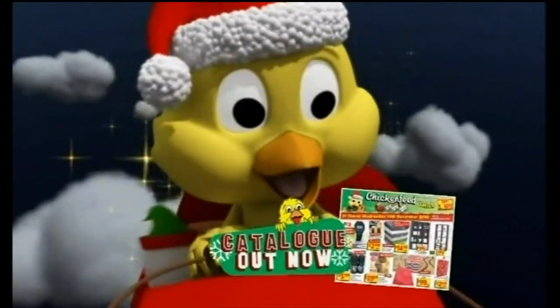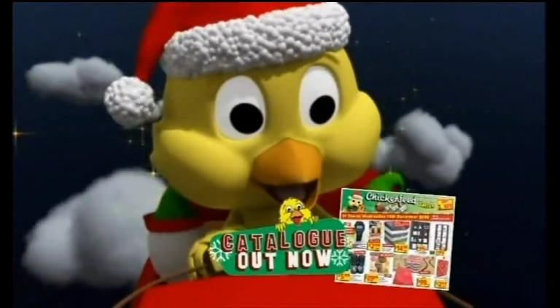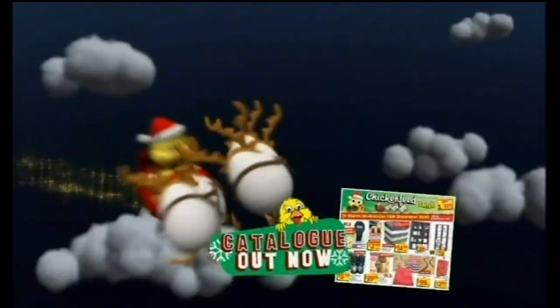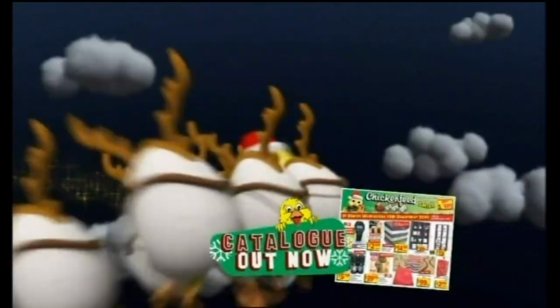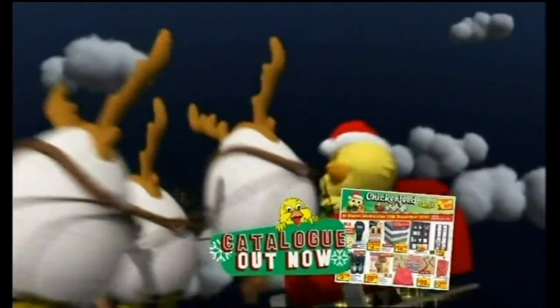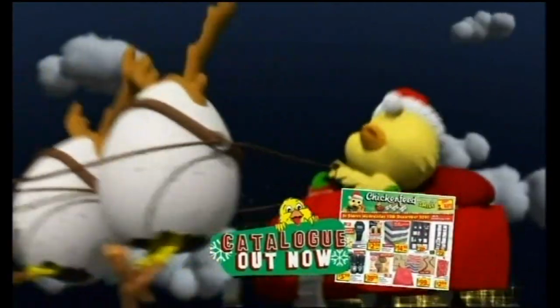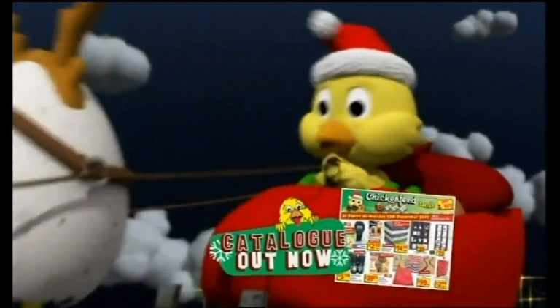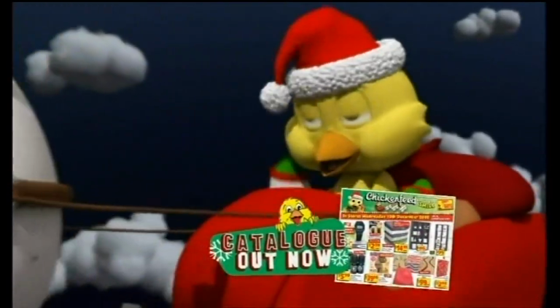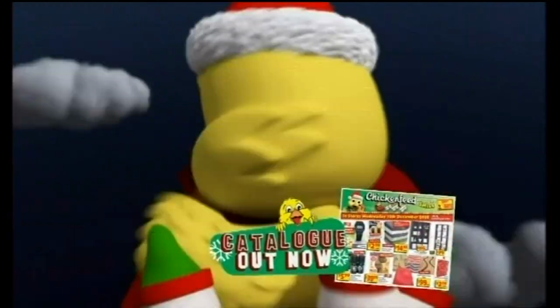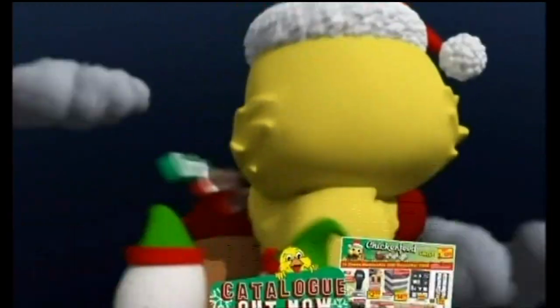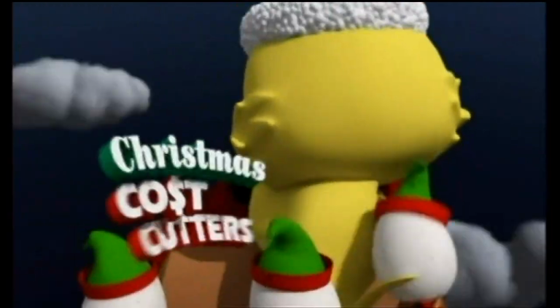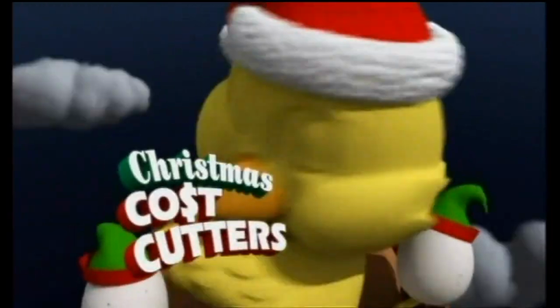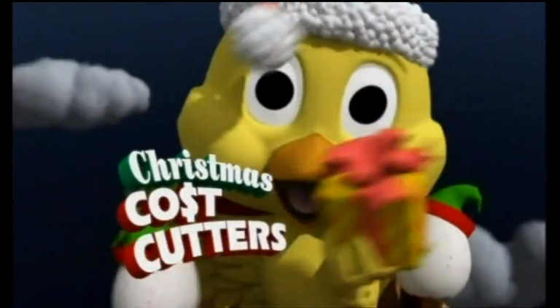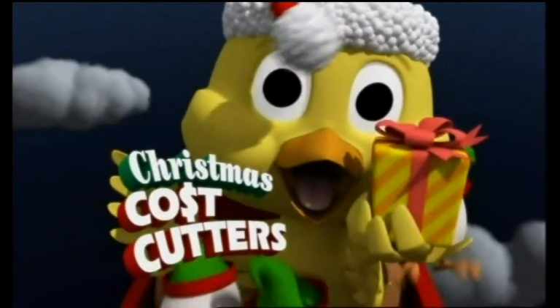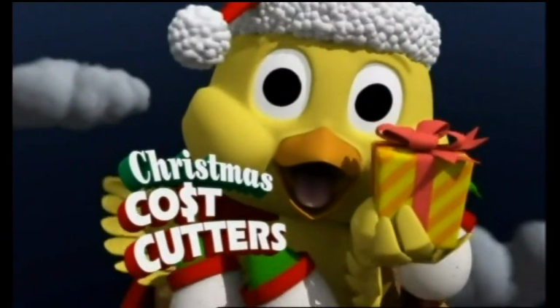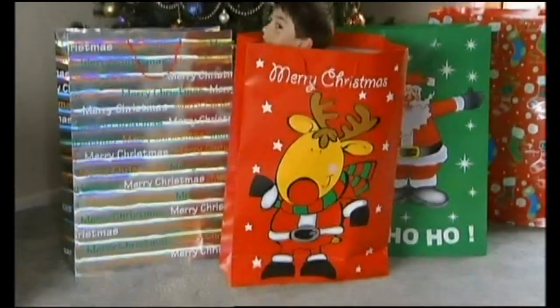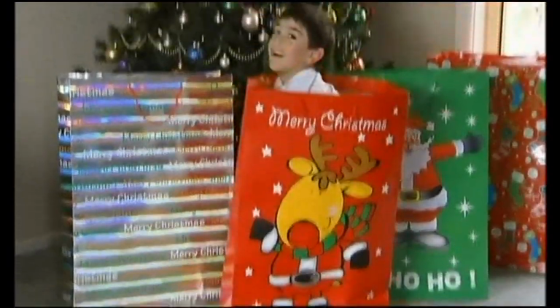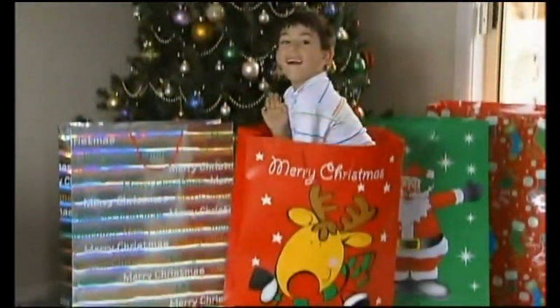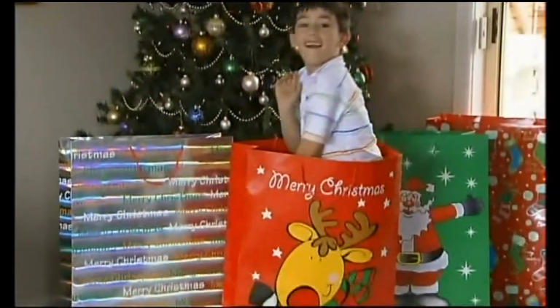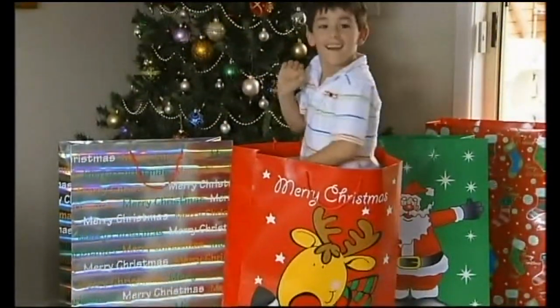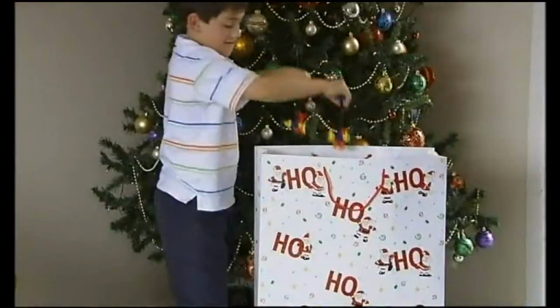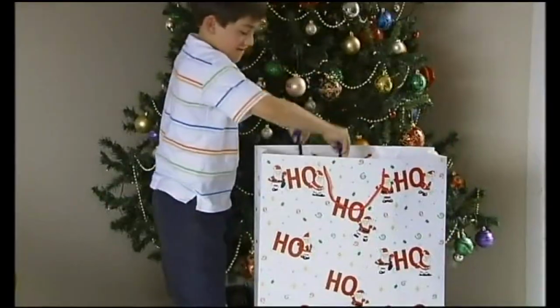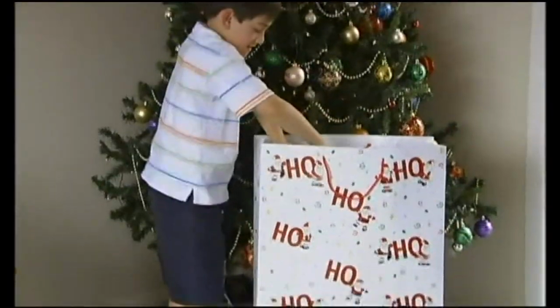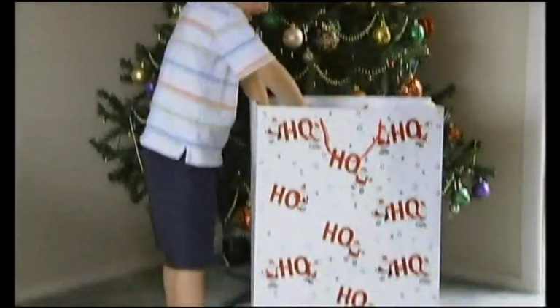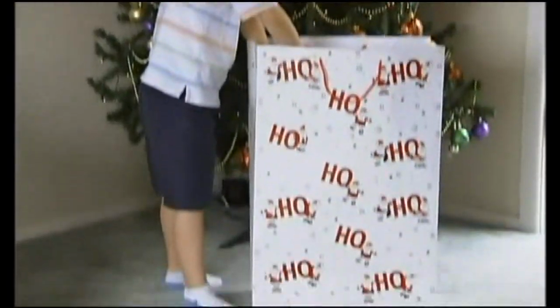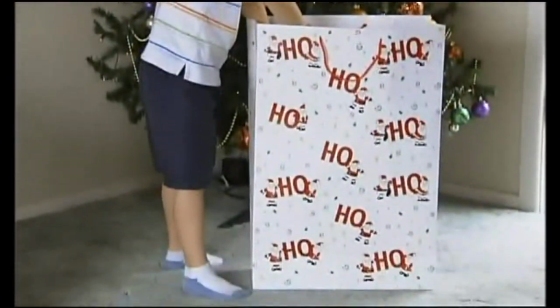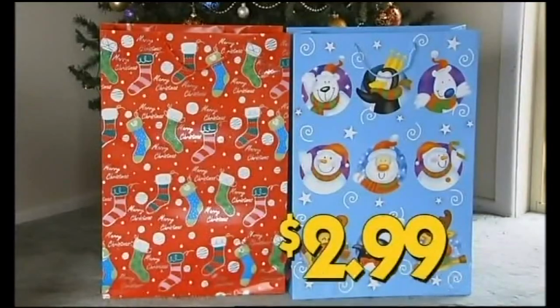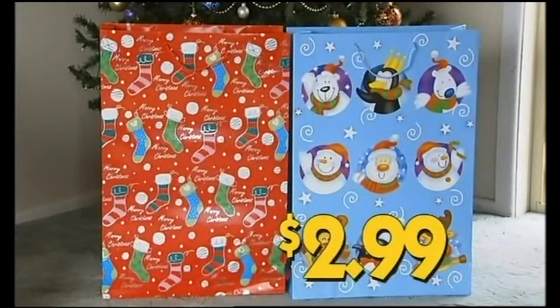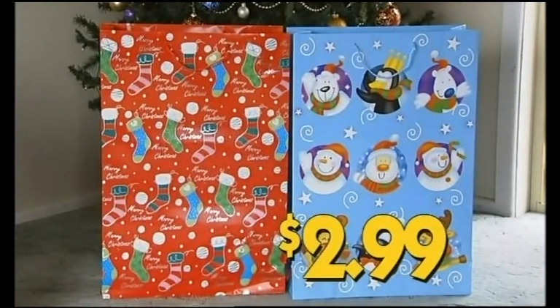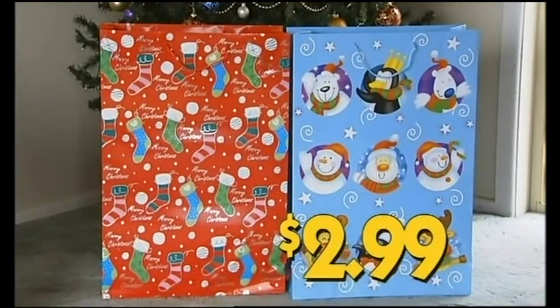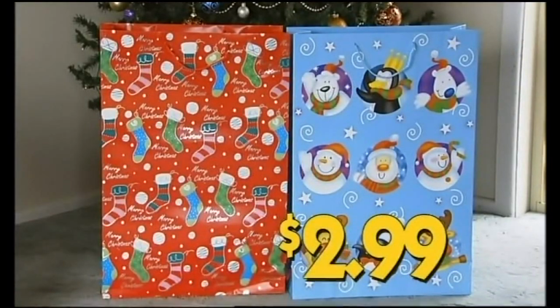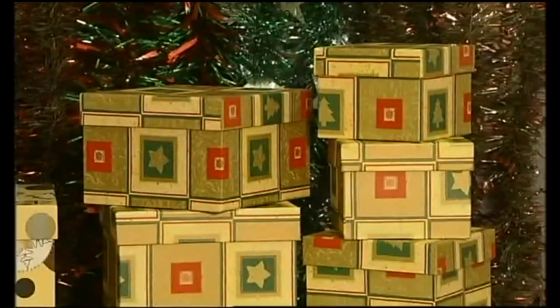Last Minute Christmas Ideas at Chicken Feet — Catalogue out now! Jumbo Christmas gift bags, cheap, $2.99 each.